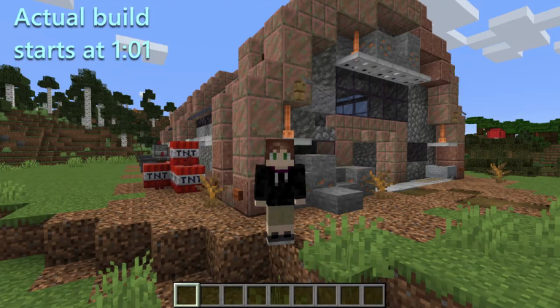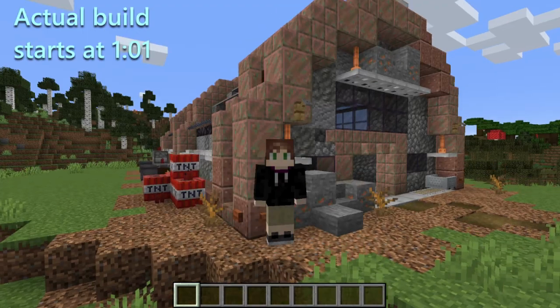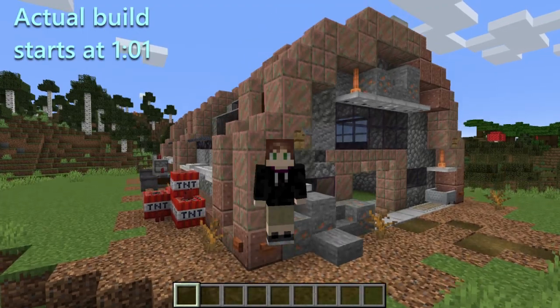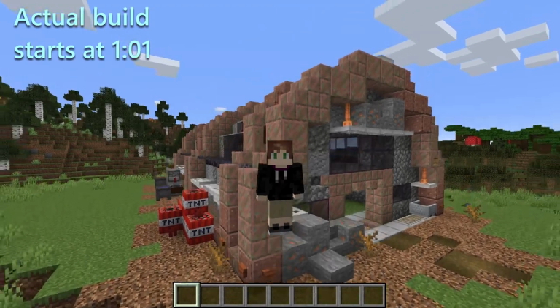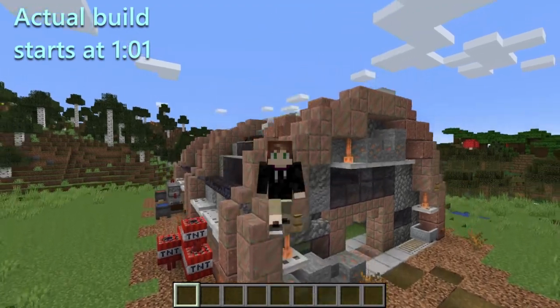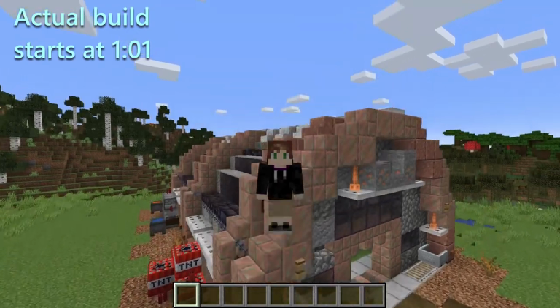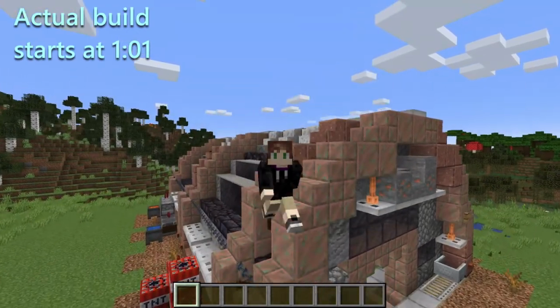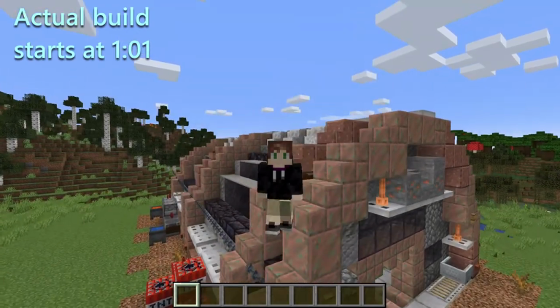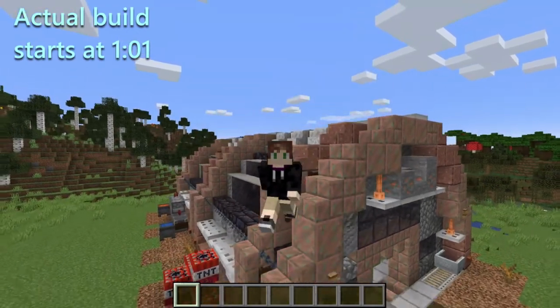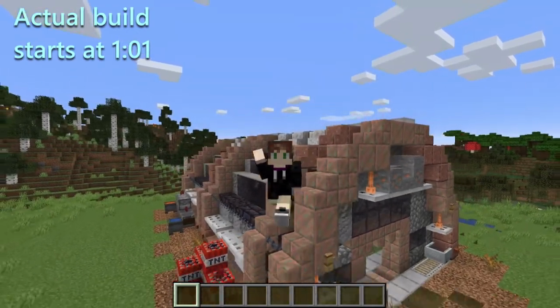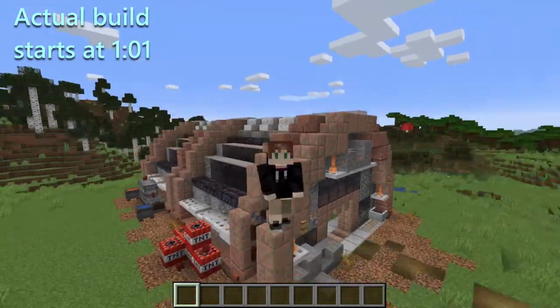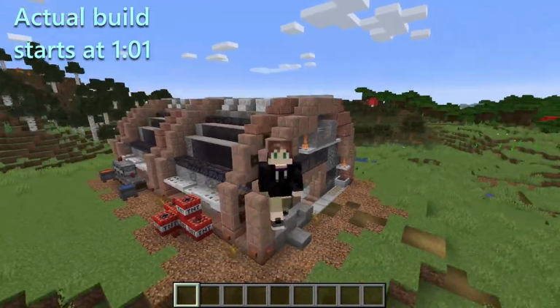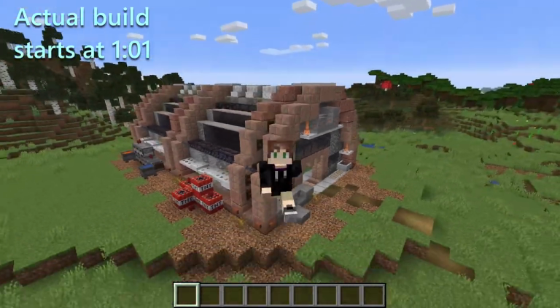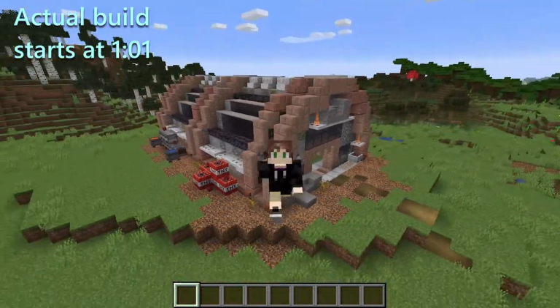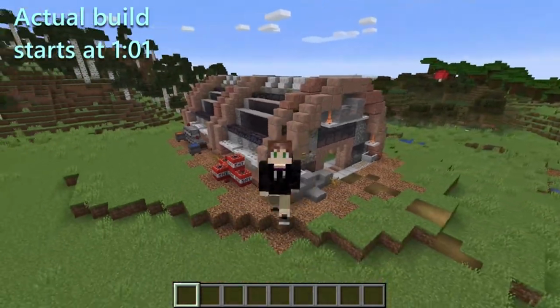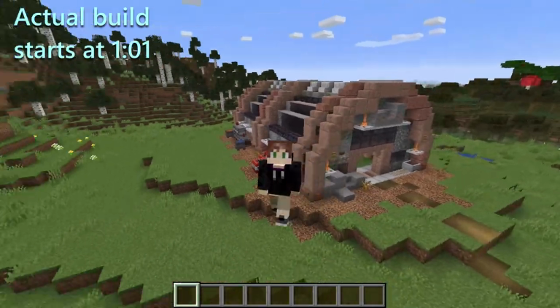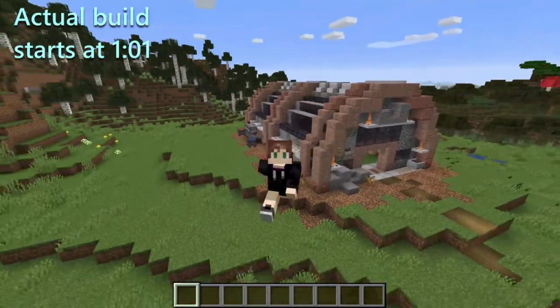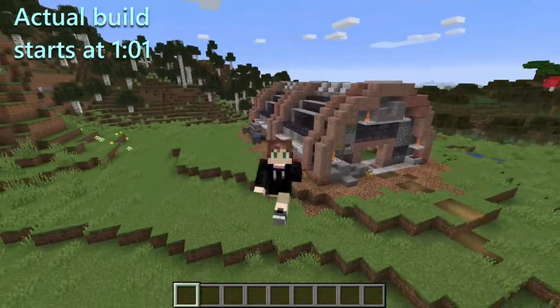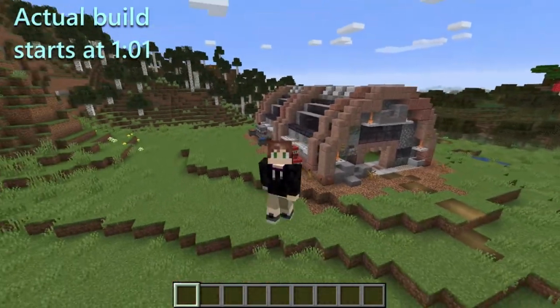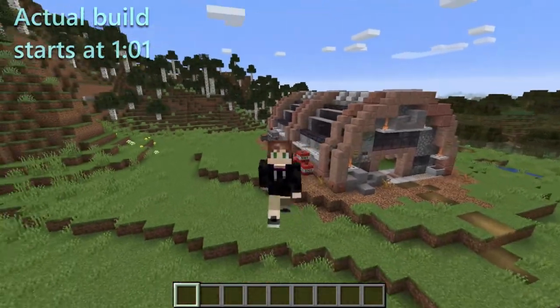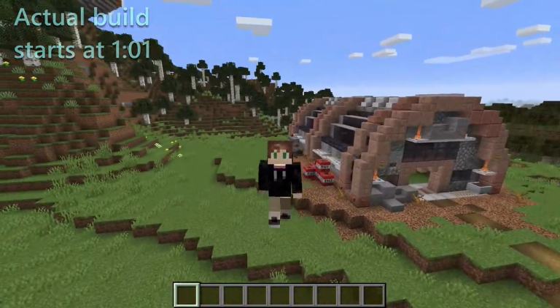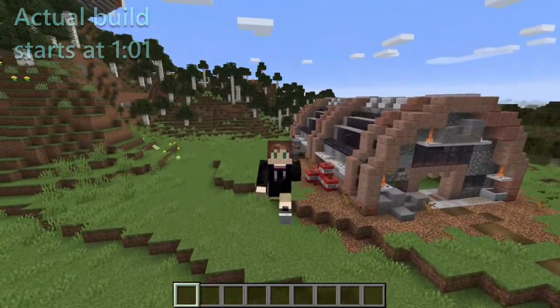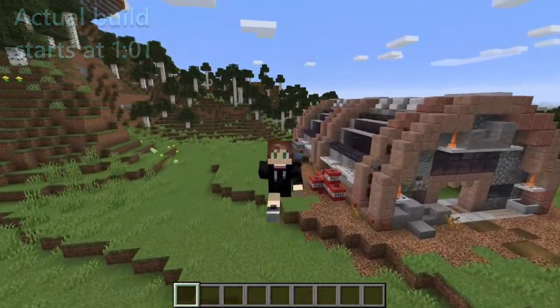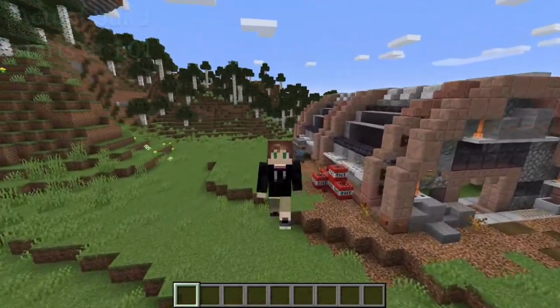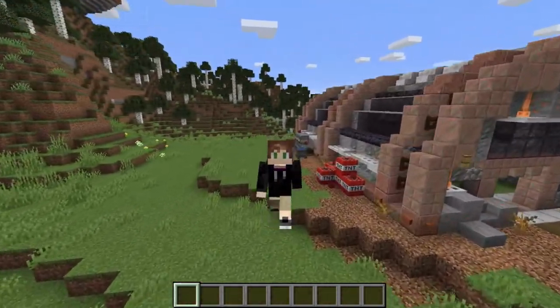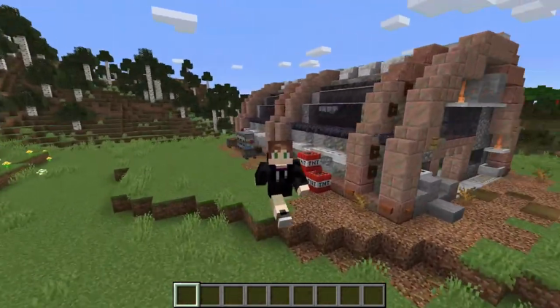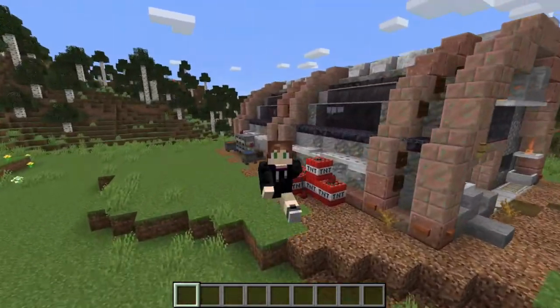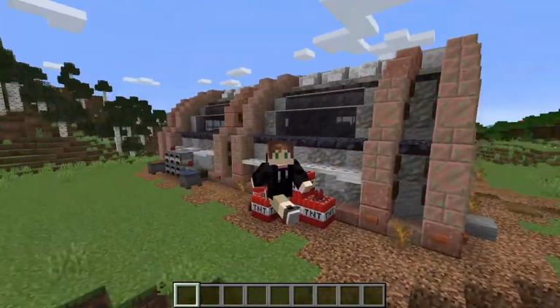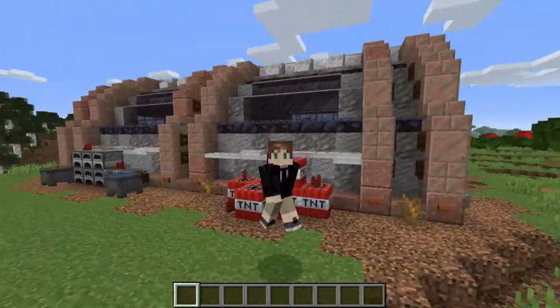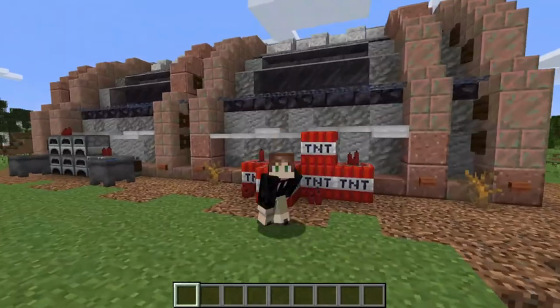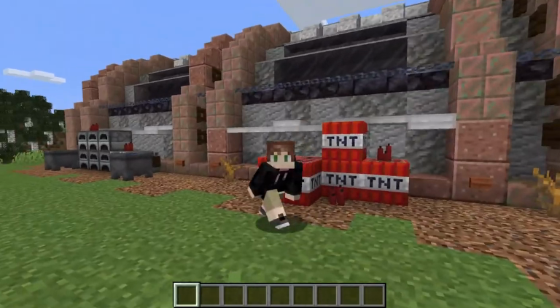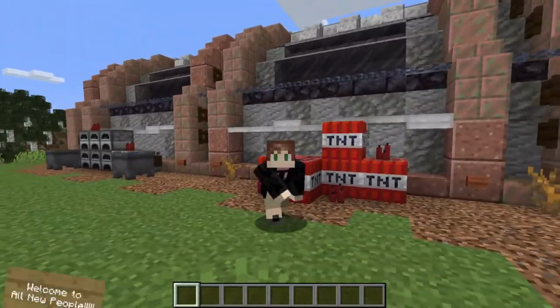In today's video, it's going to be a tutorial on how to build this insanely cool, awesome, above ground bunker.